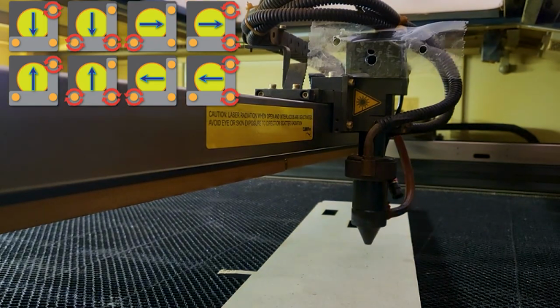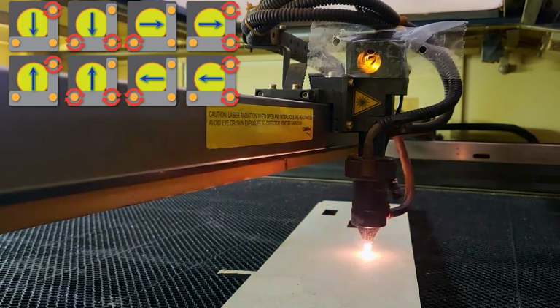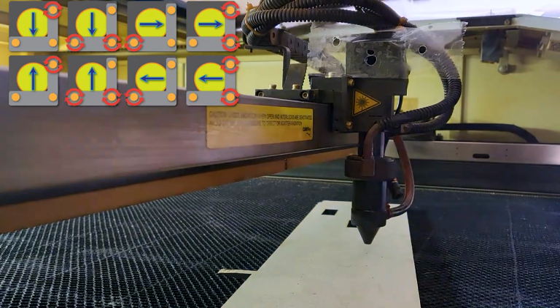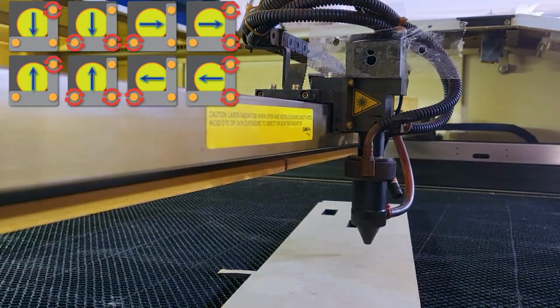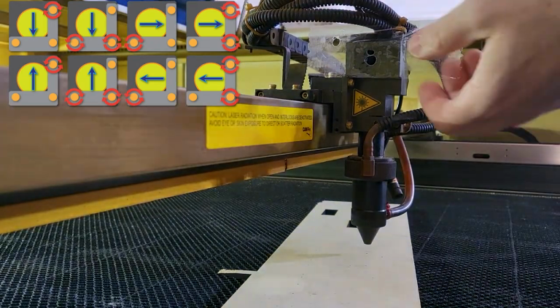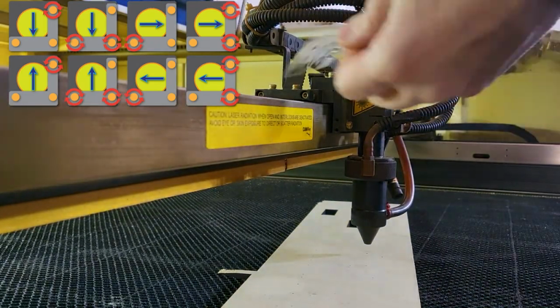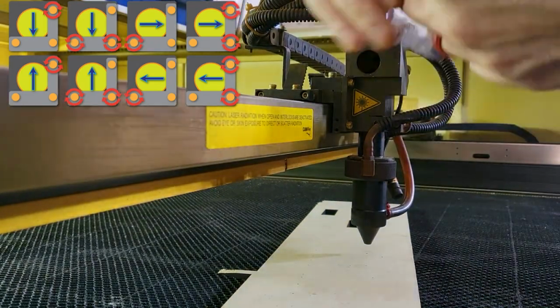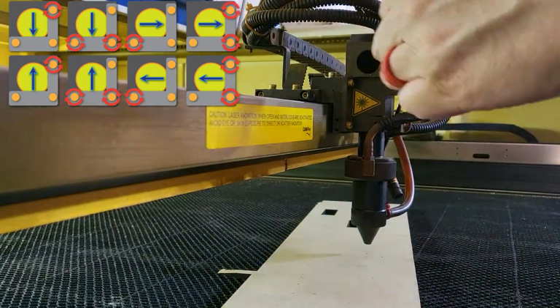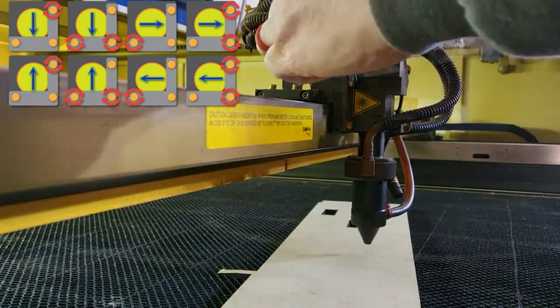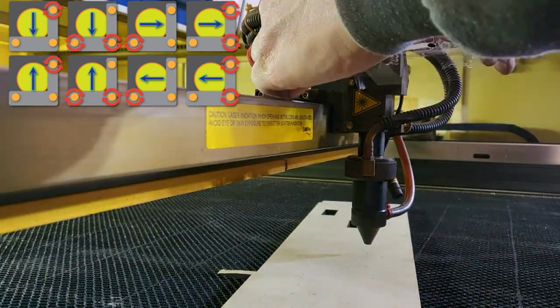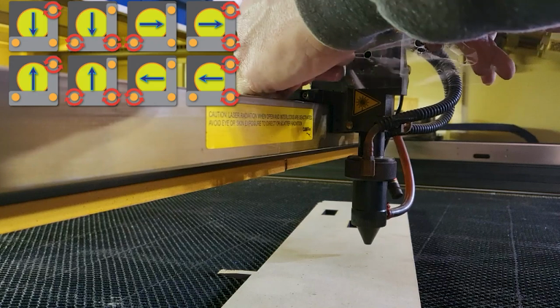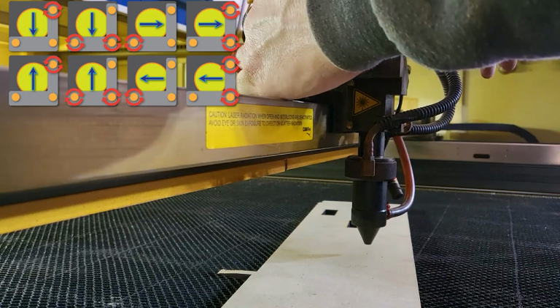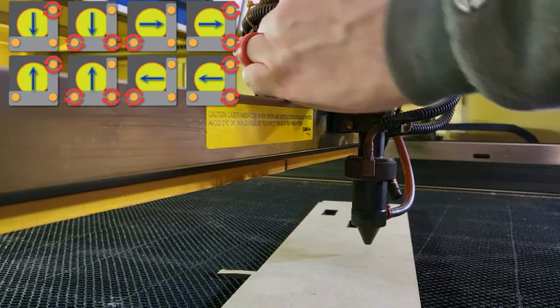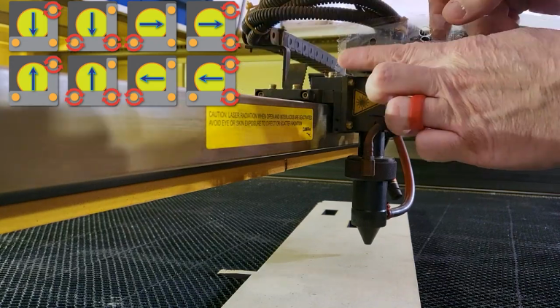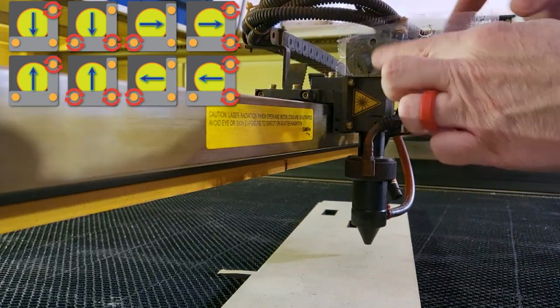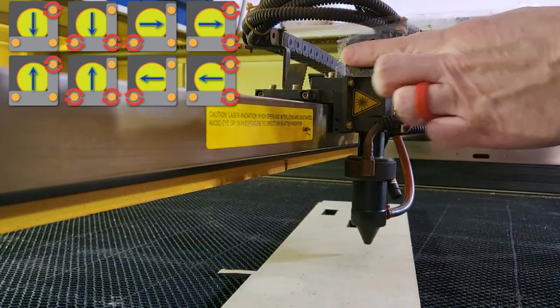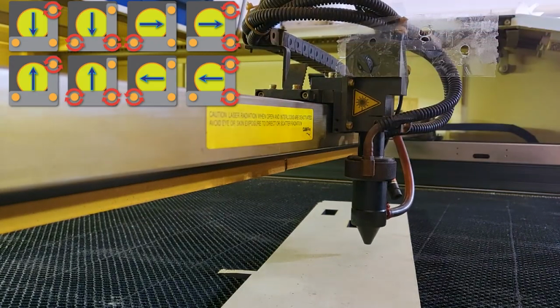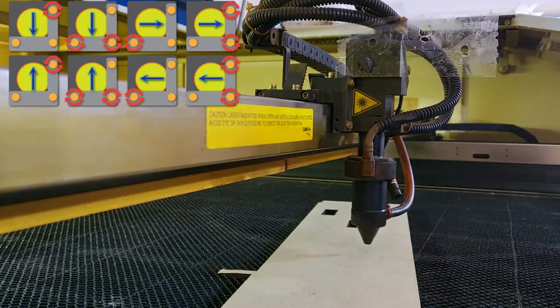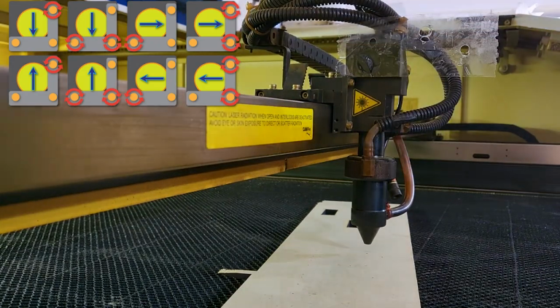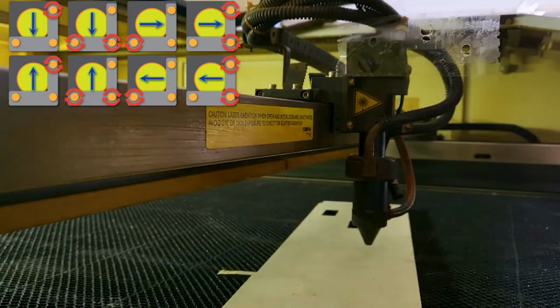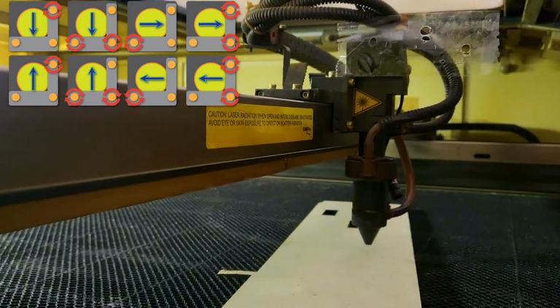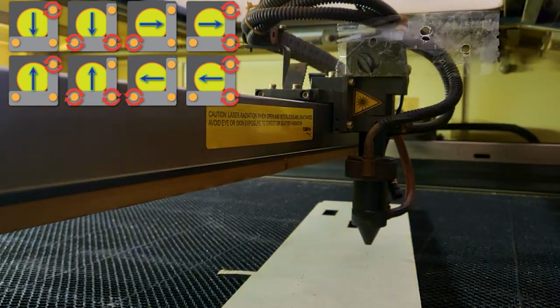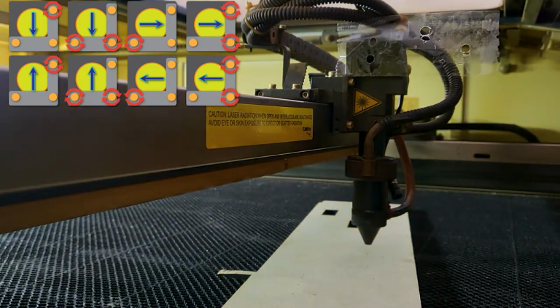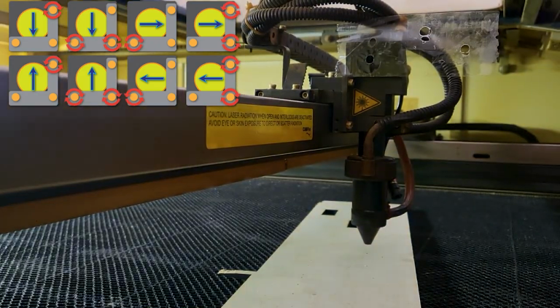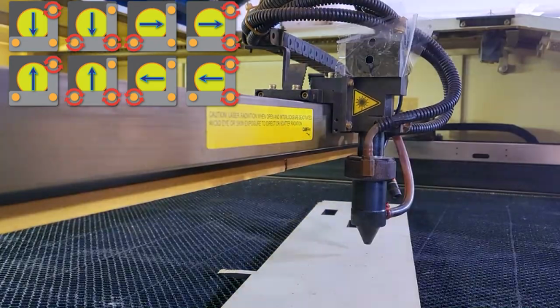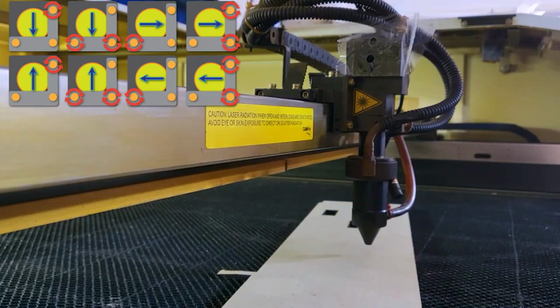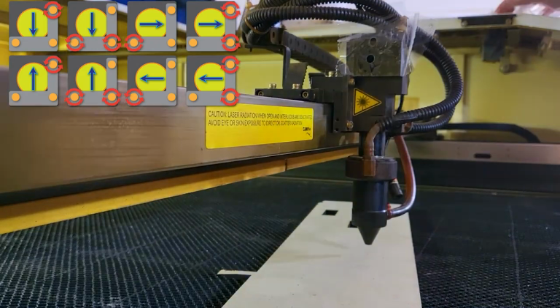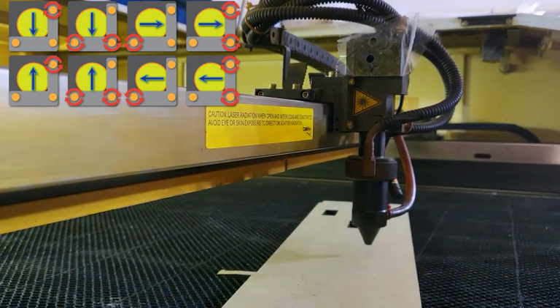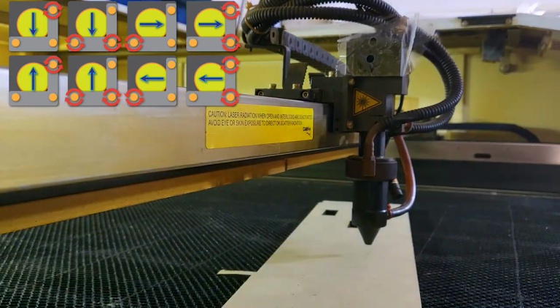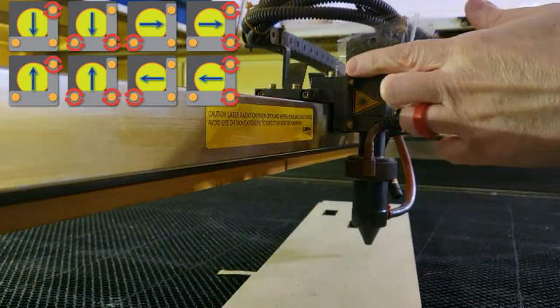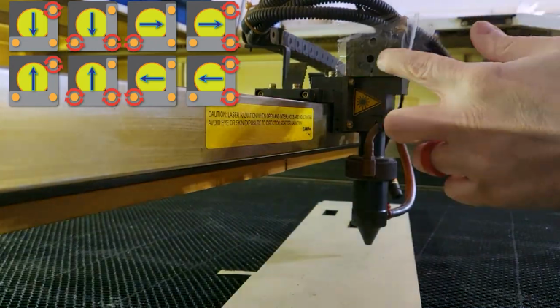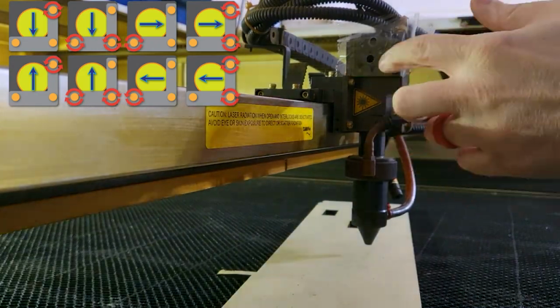We're just gonna keep firing it and keep twisting those screws until we get it dead center.